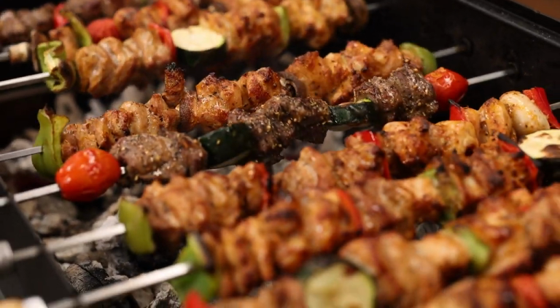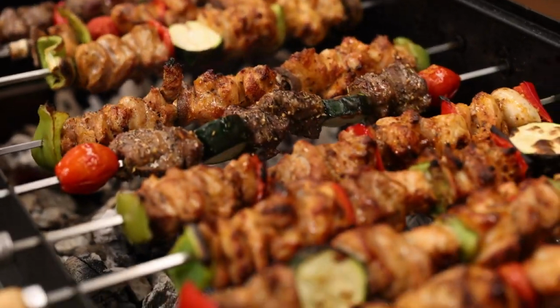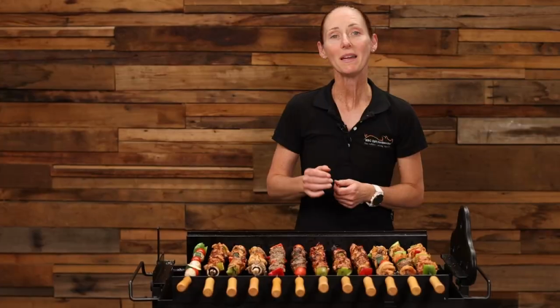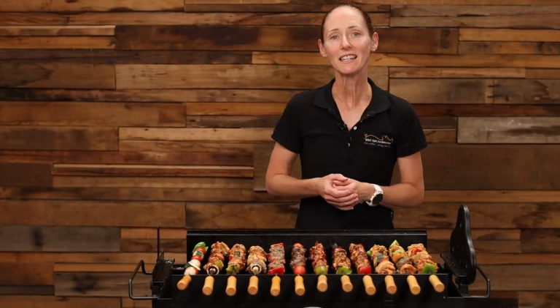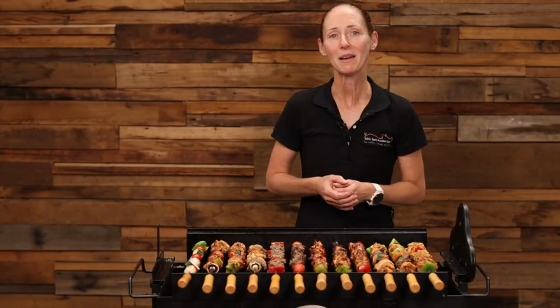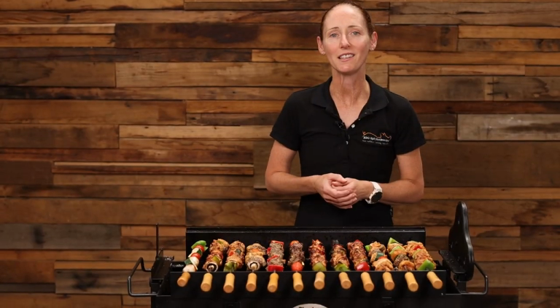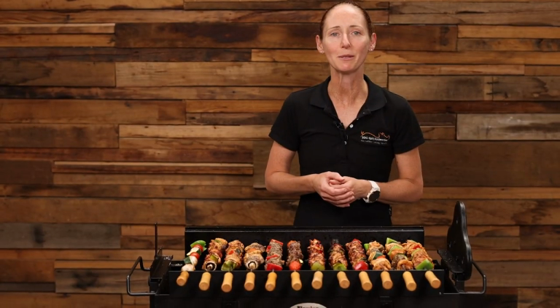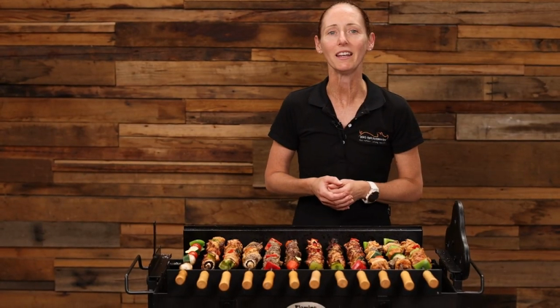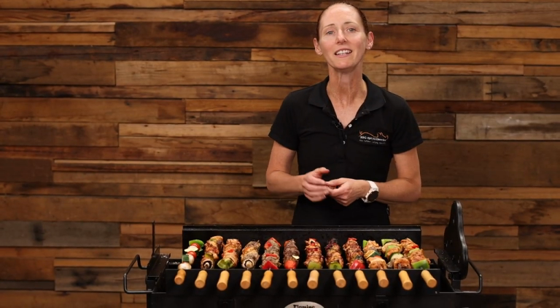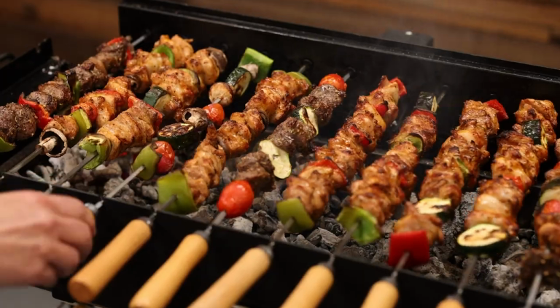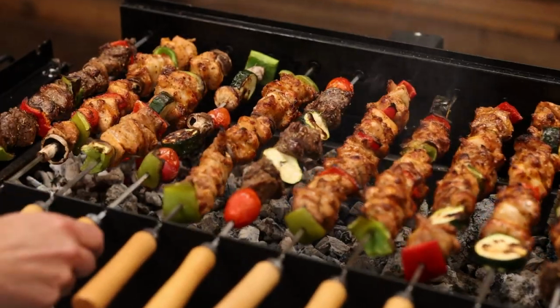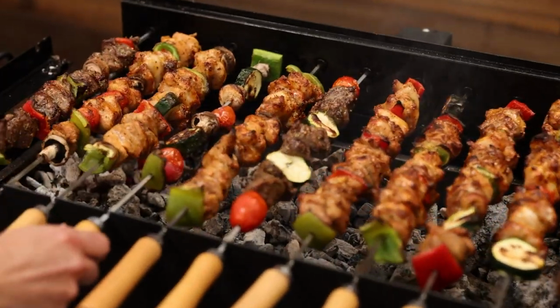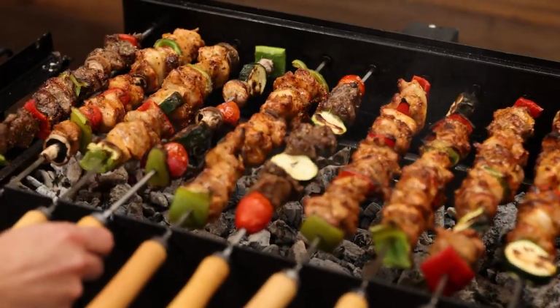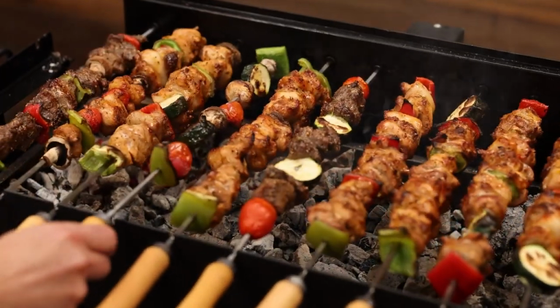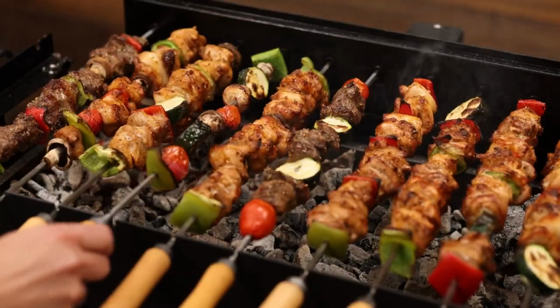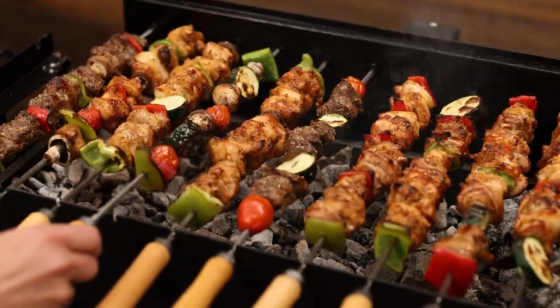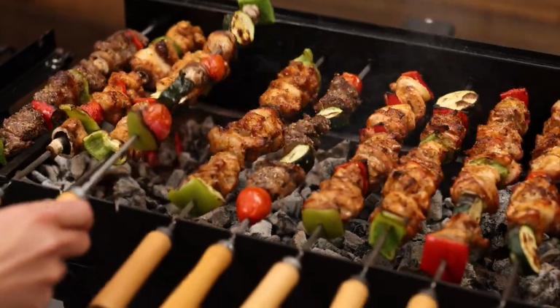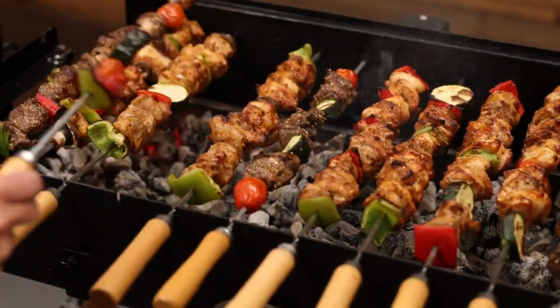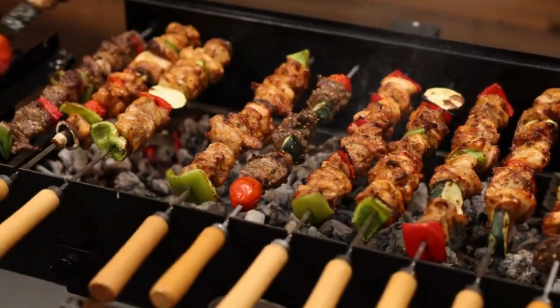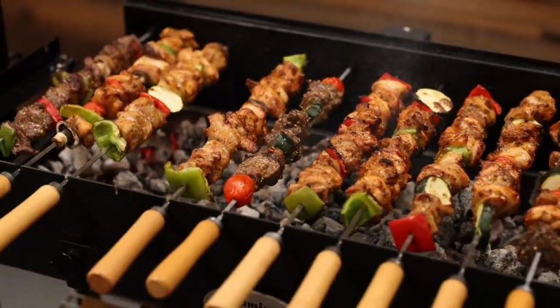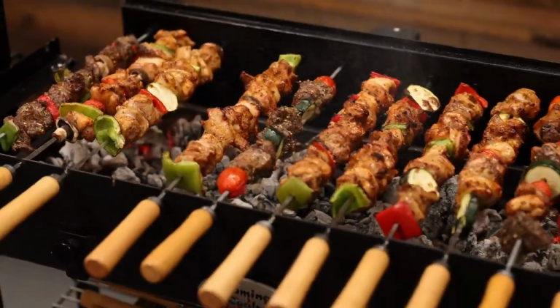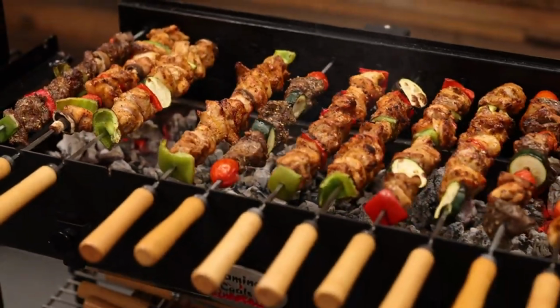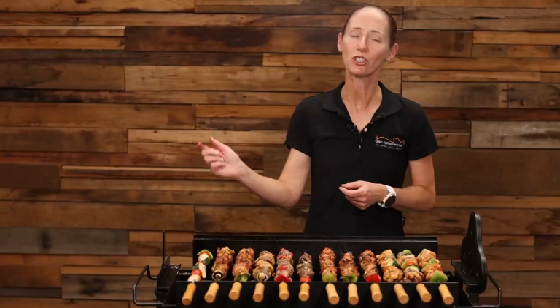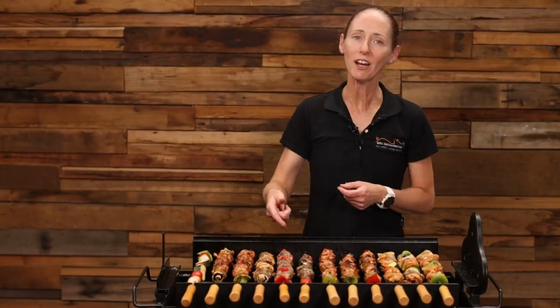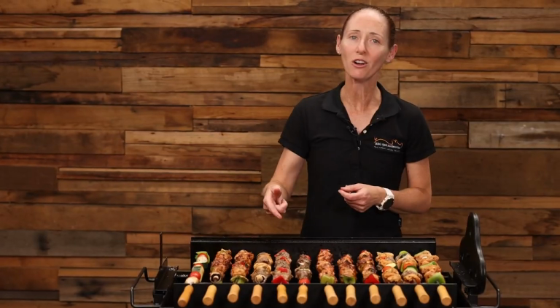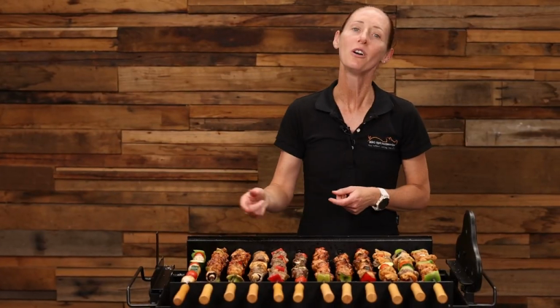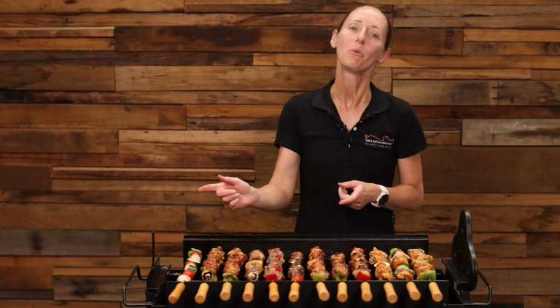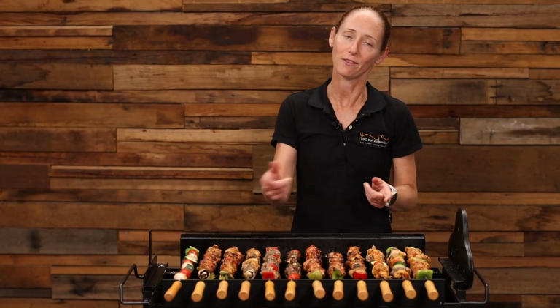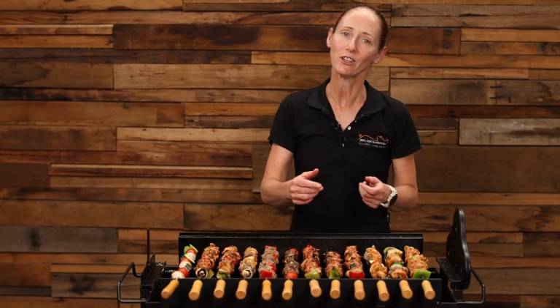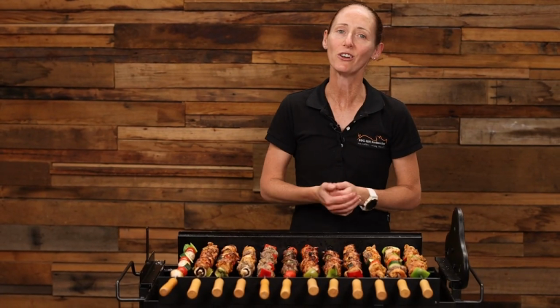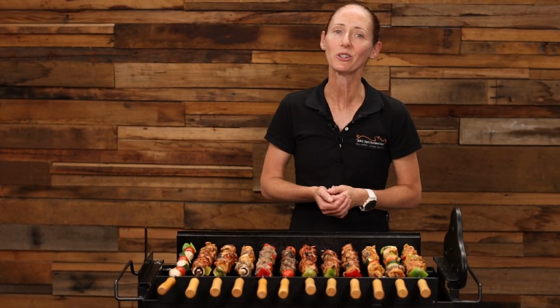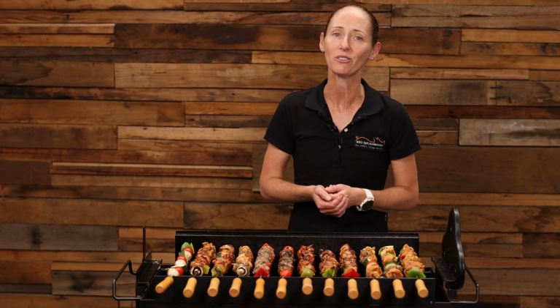The best thing about this spit is if you have extra skewers, you can have those ready to go straight on once the first load's cooked.